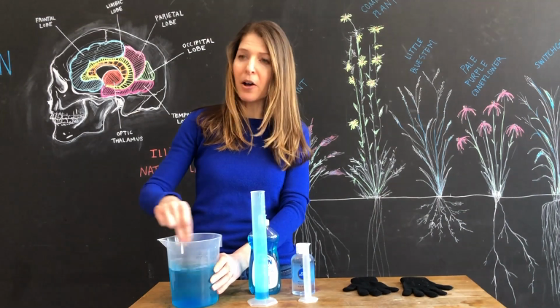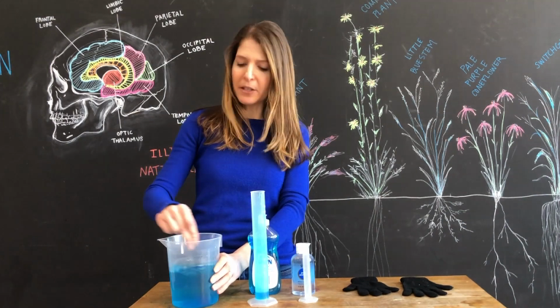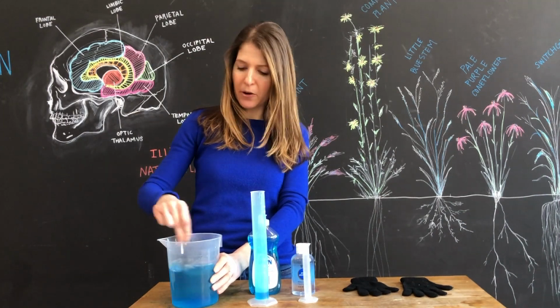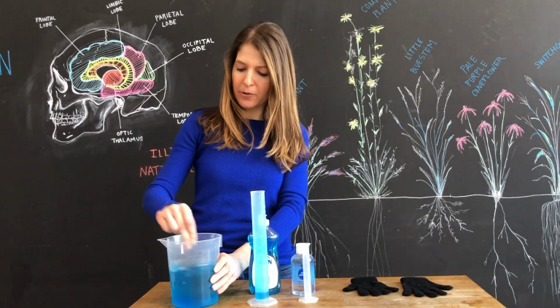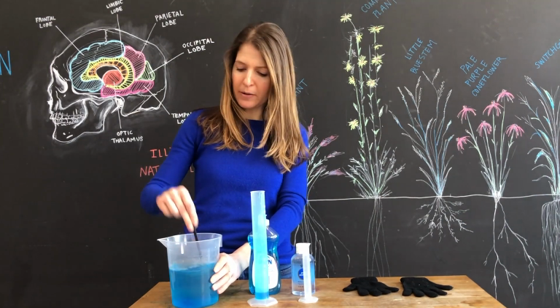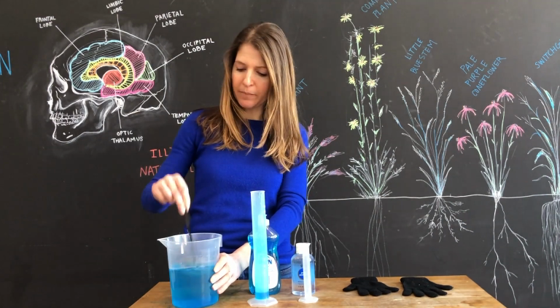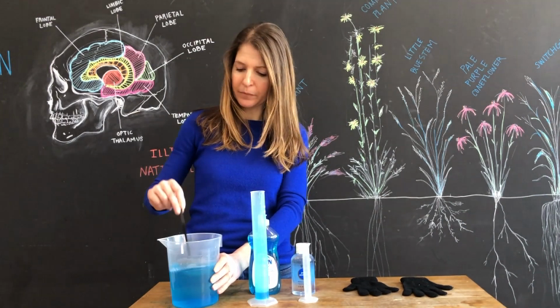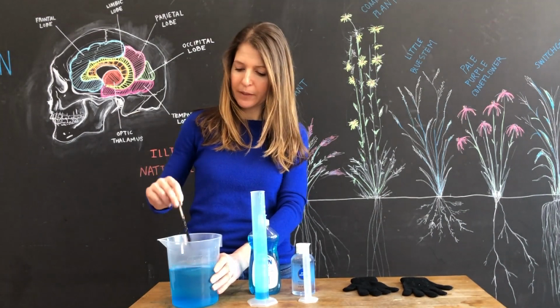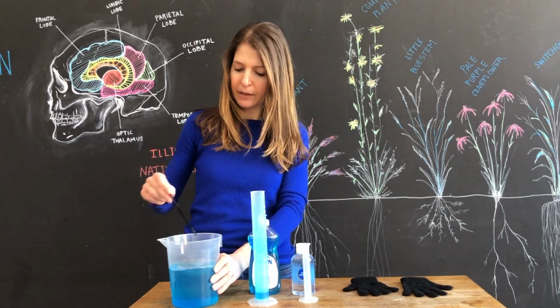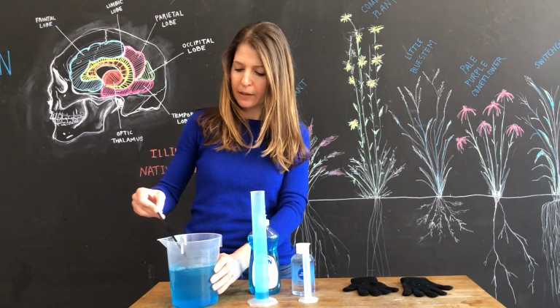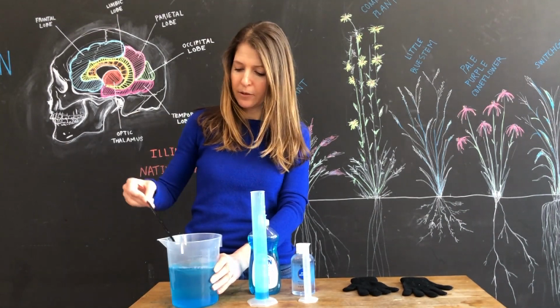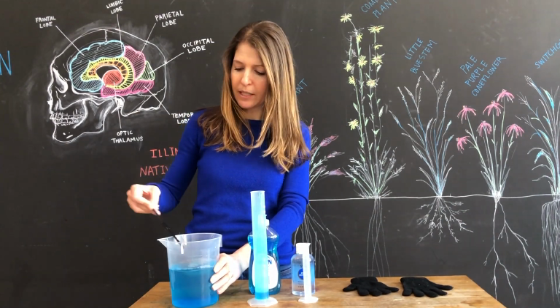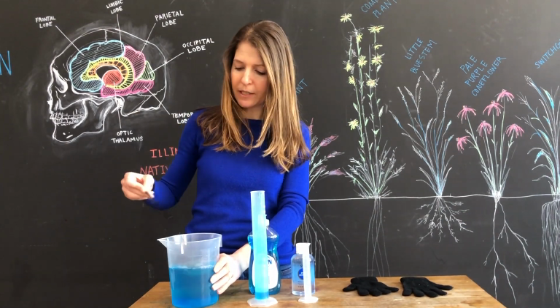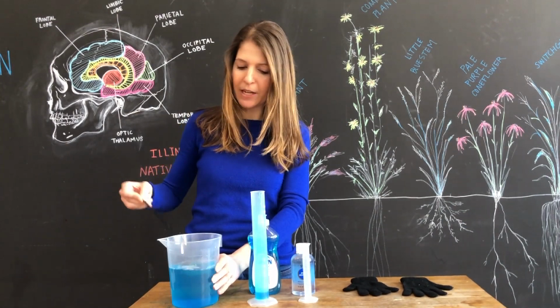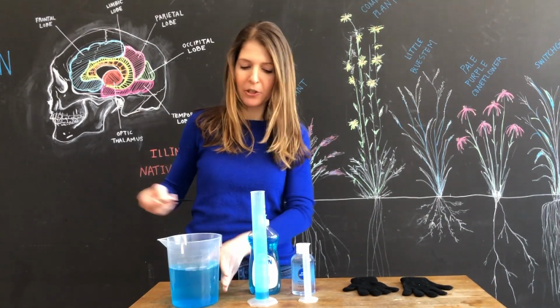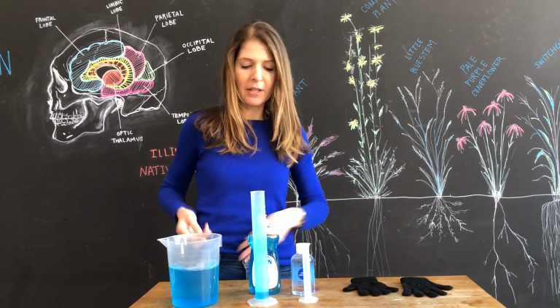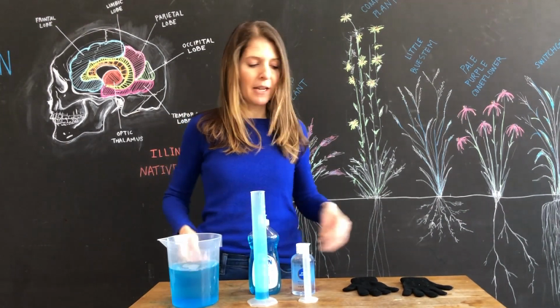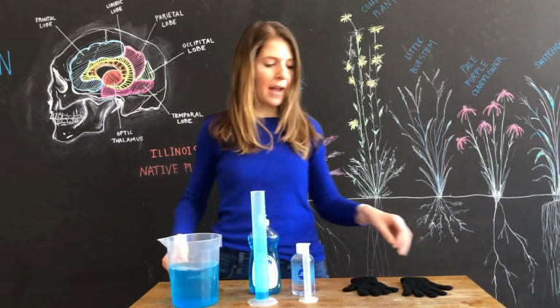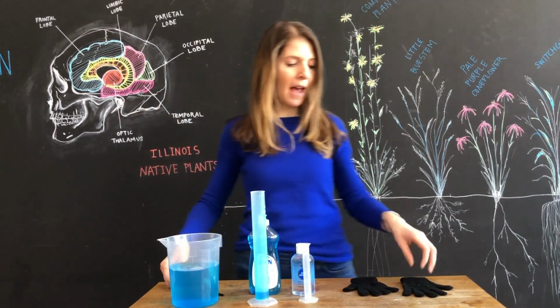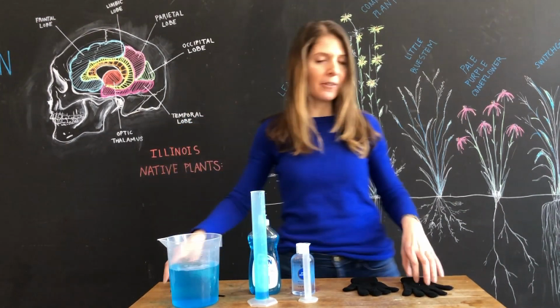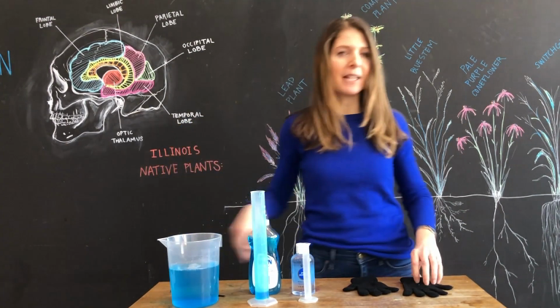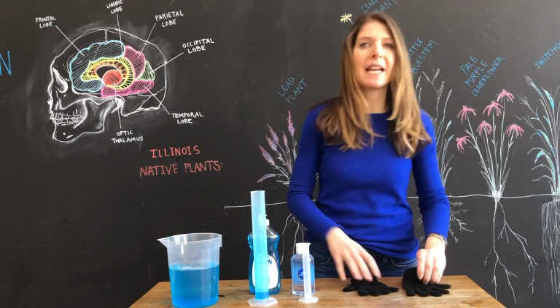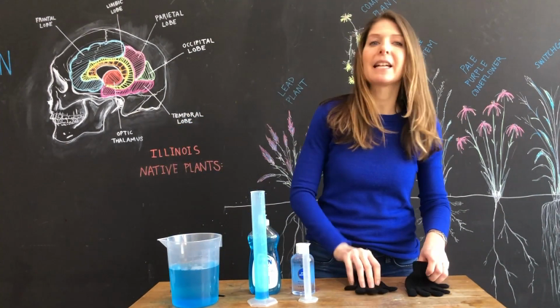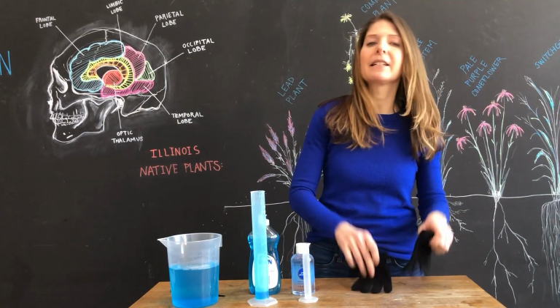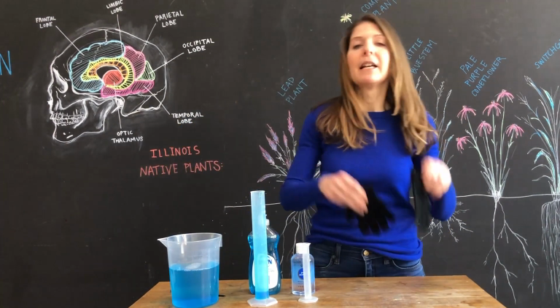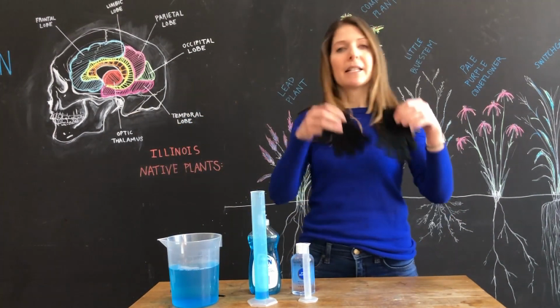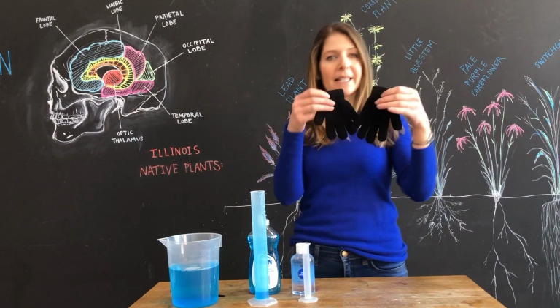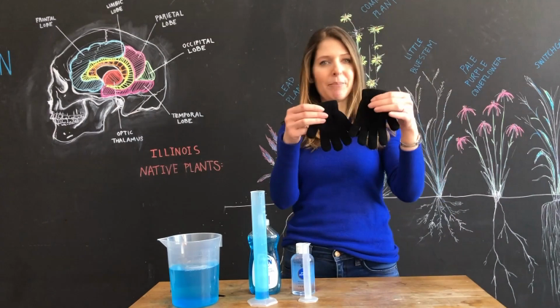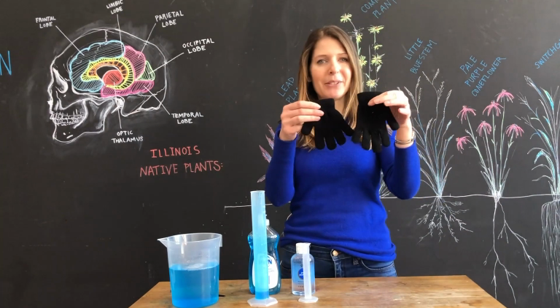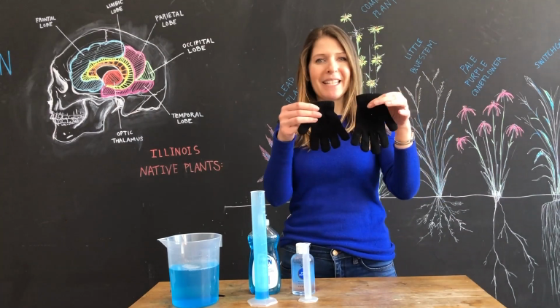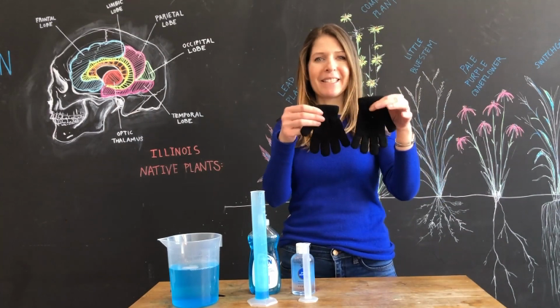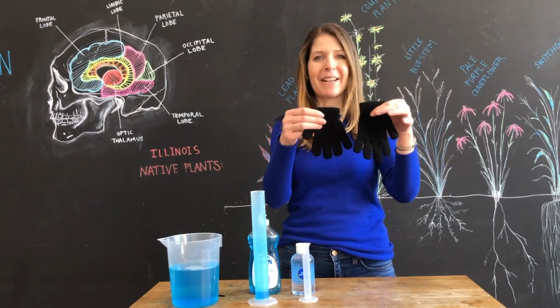Also, you need to make sure that you have on hand simple knit gloves.